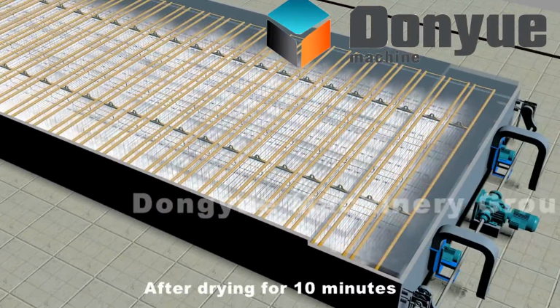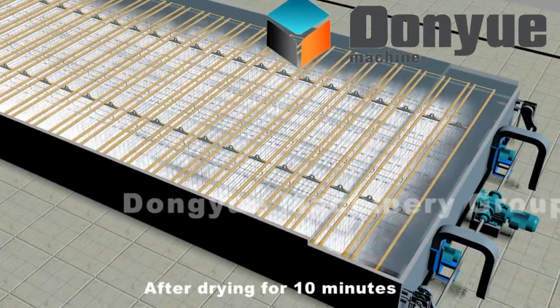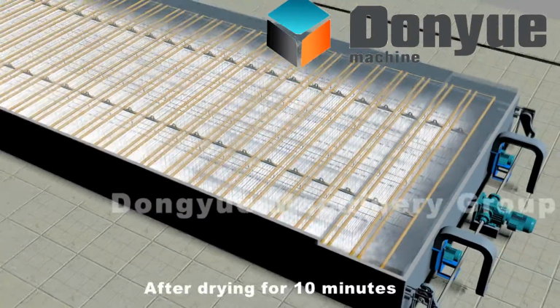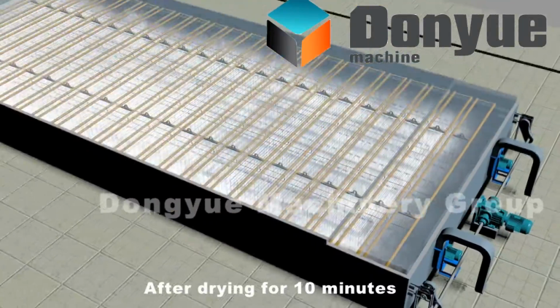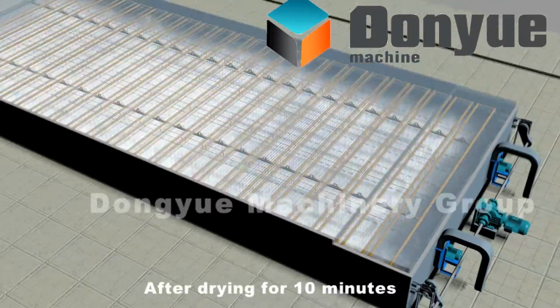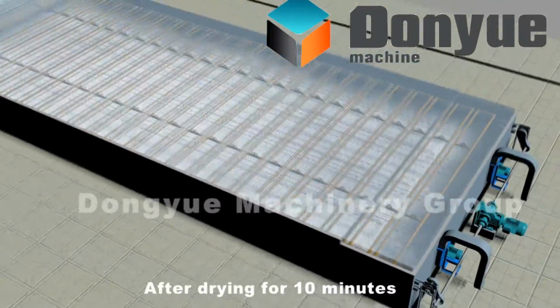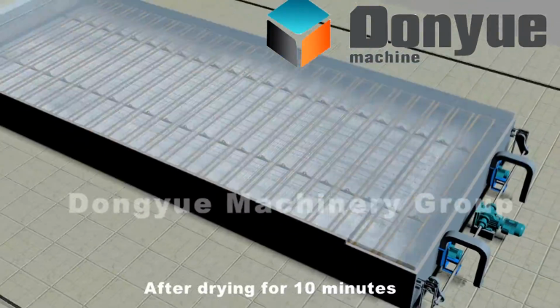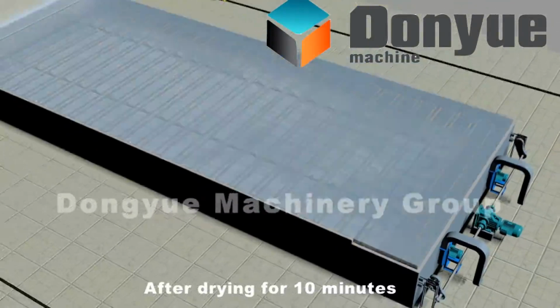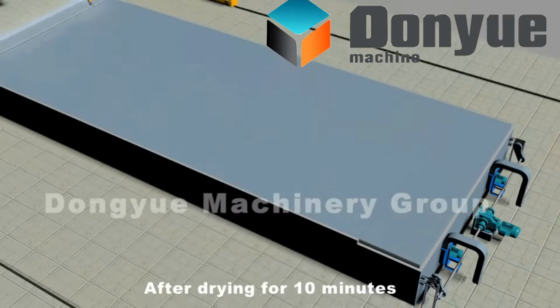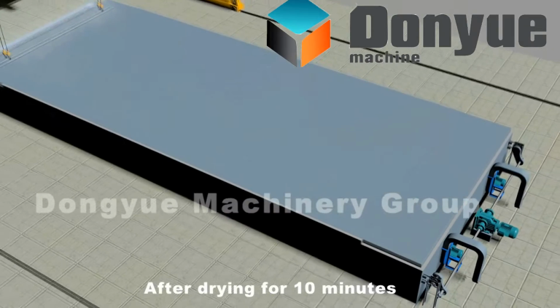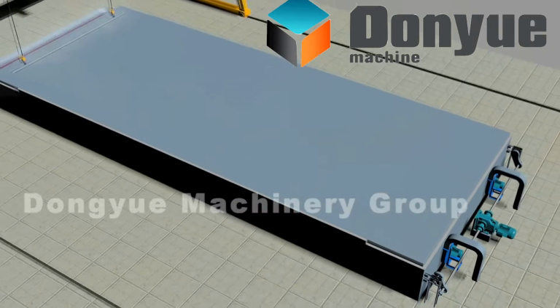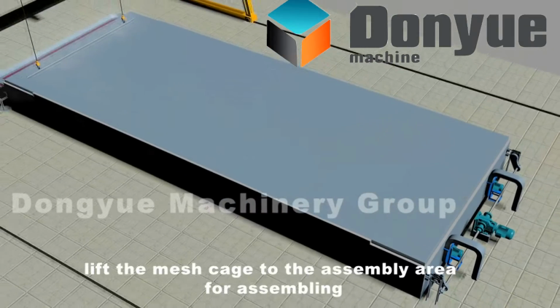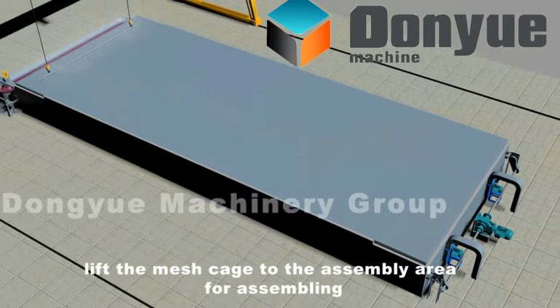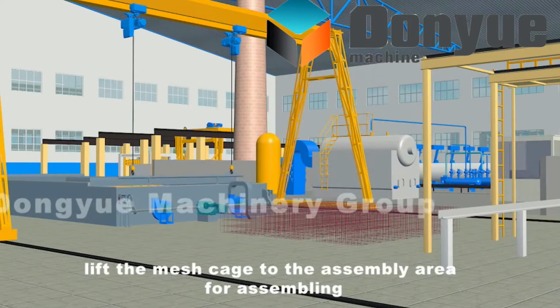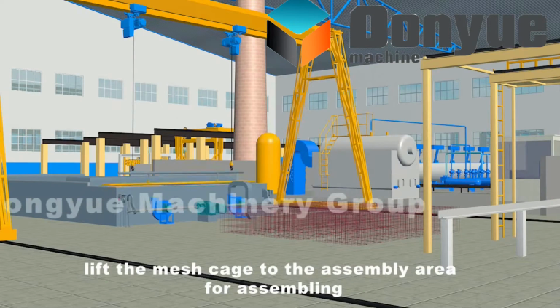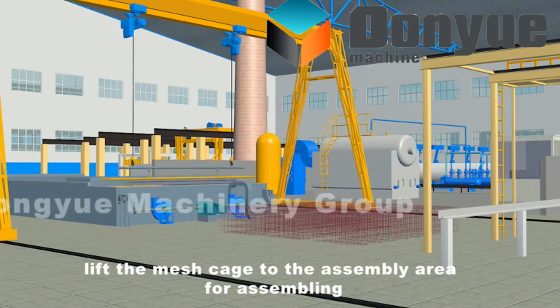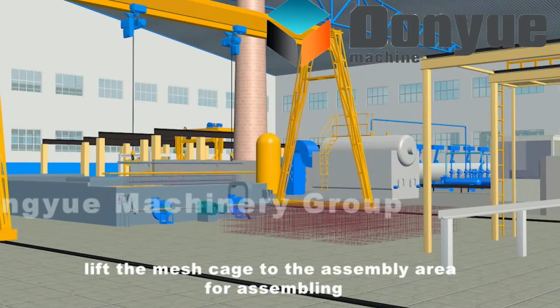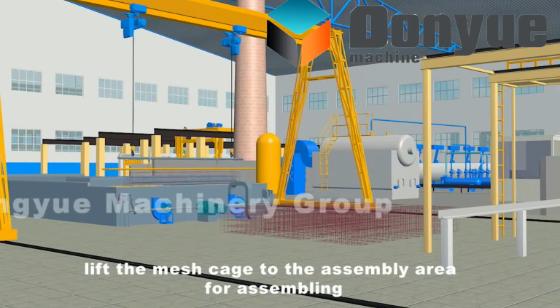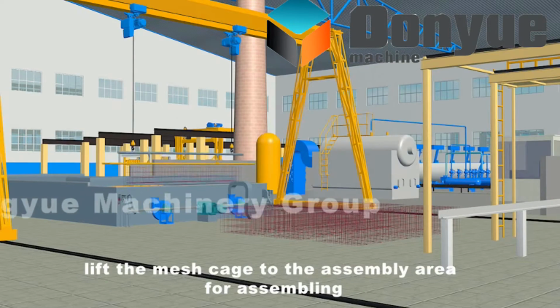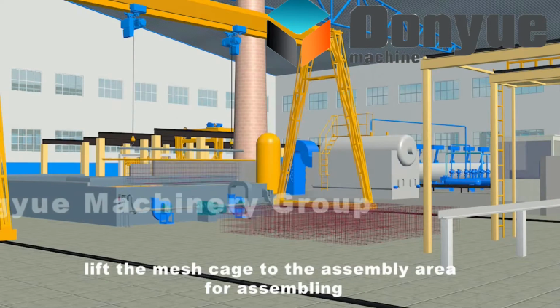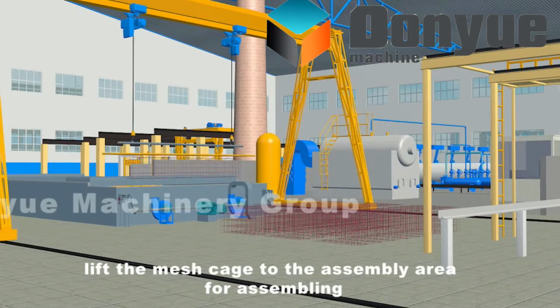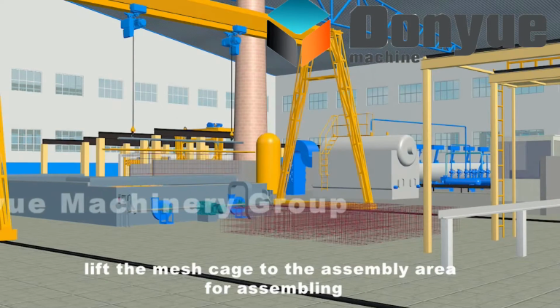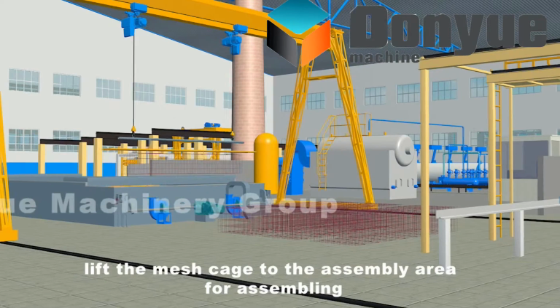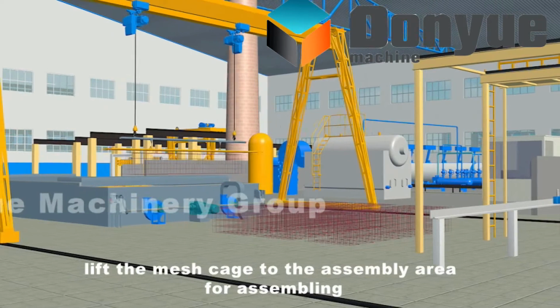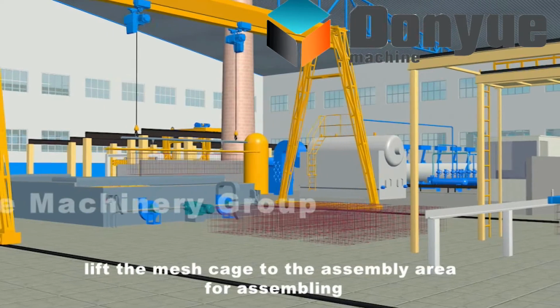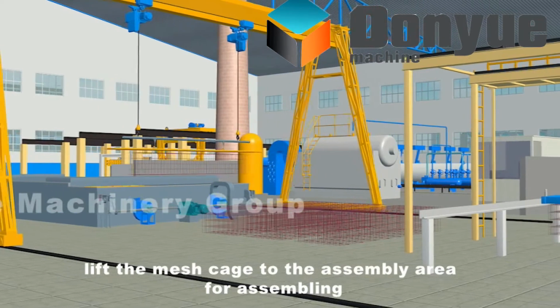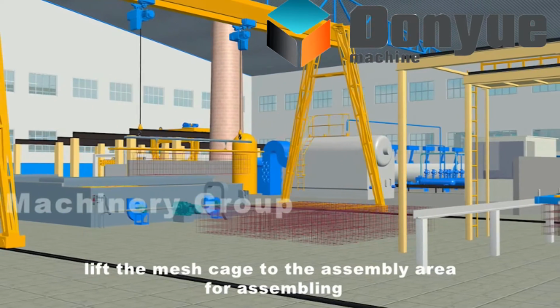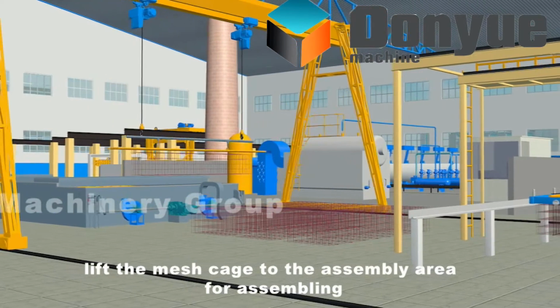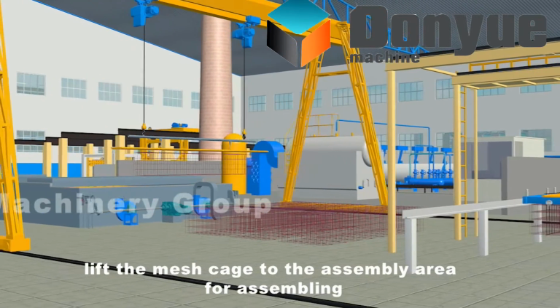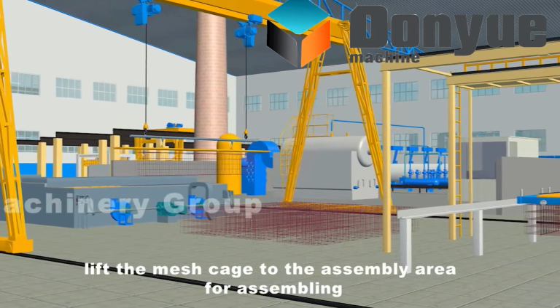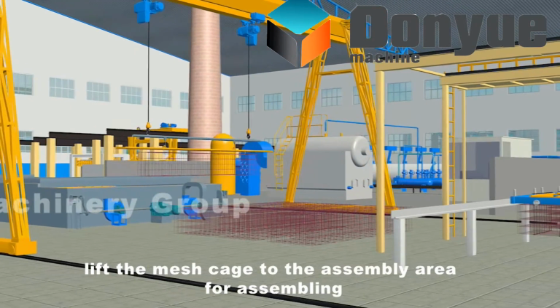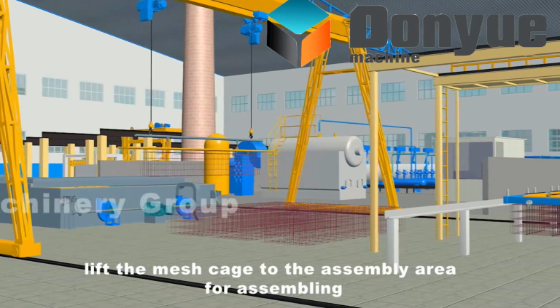After drying for 10 minutes, lift the mesh cage to the assembly area for assembling.